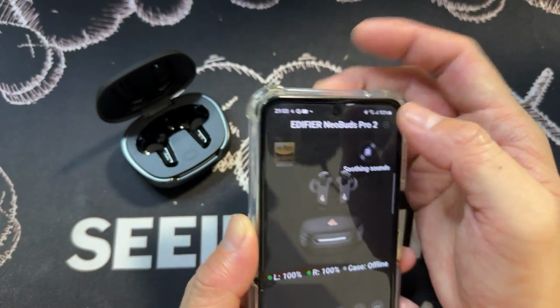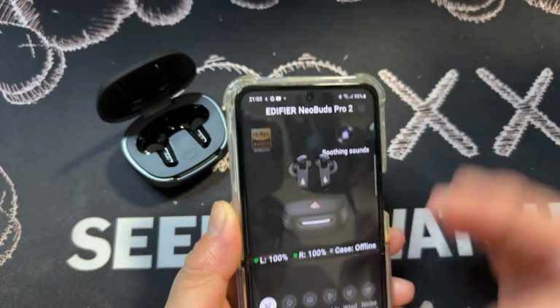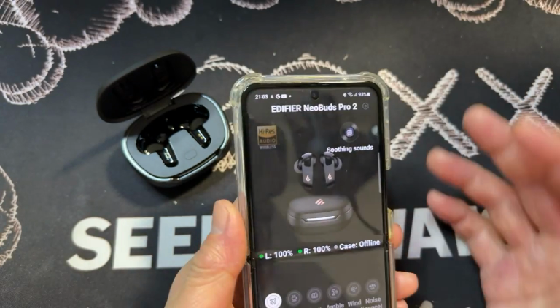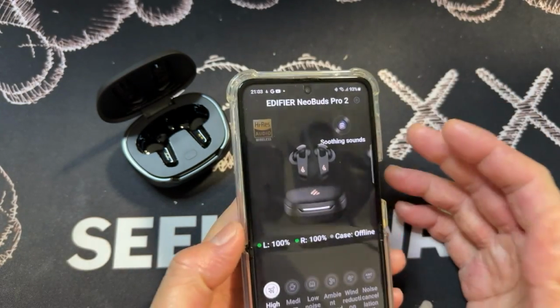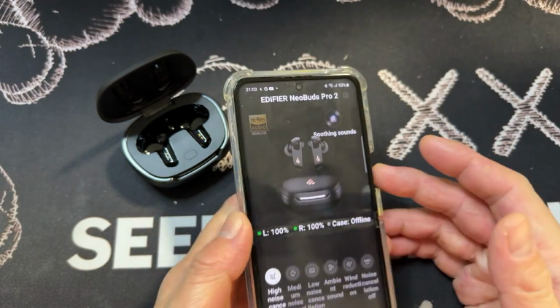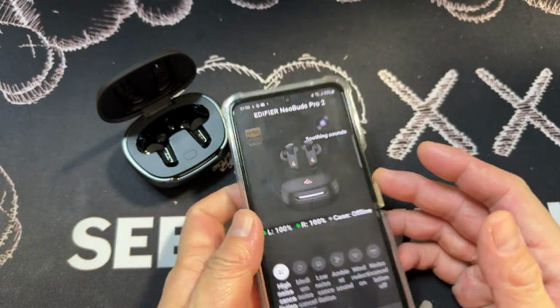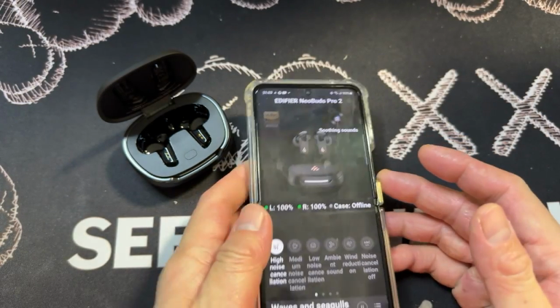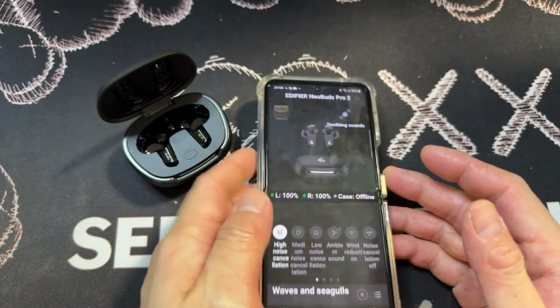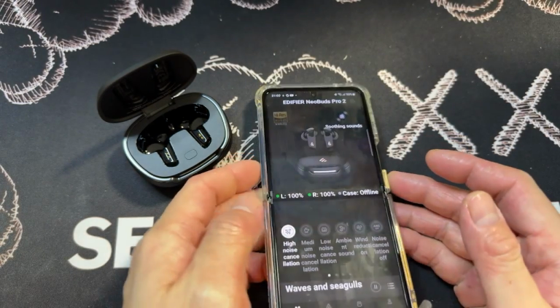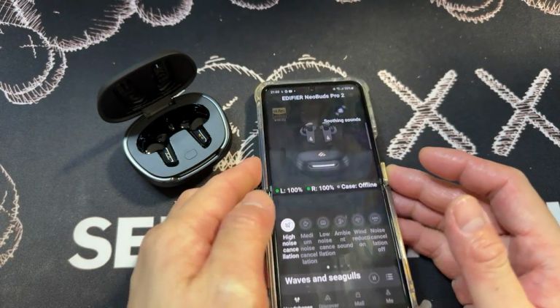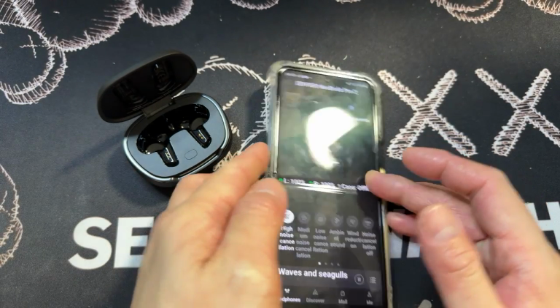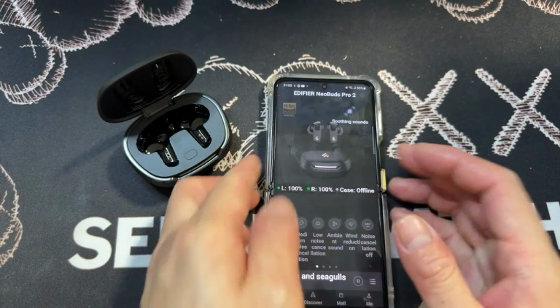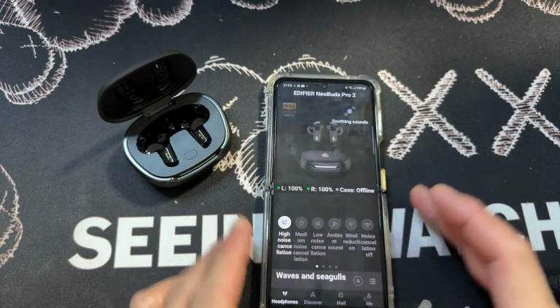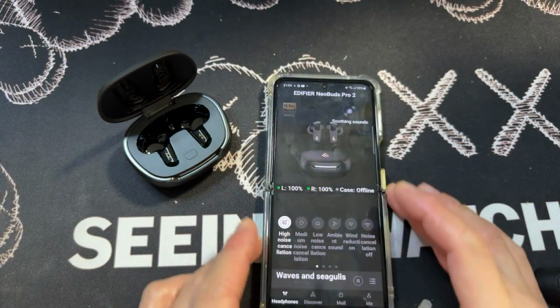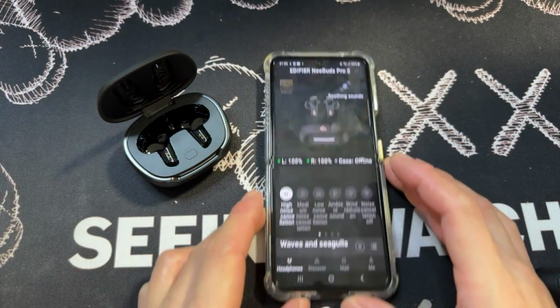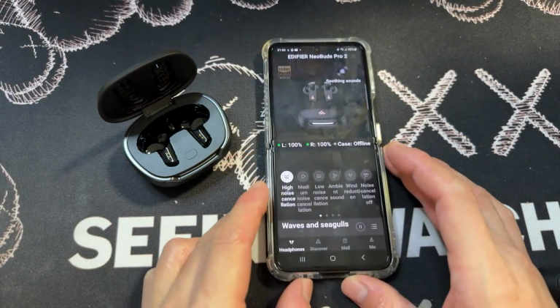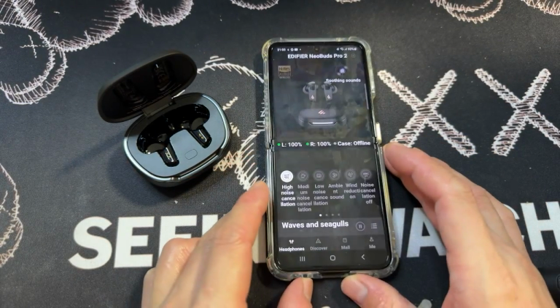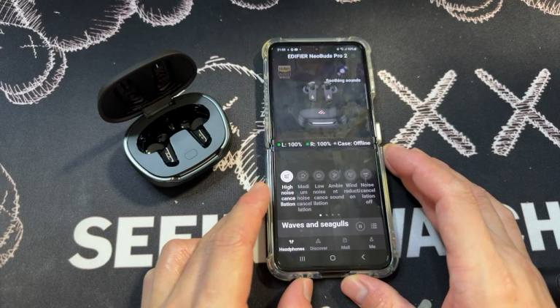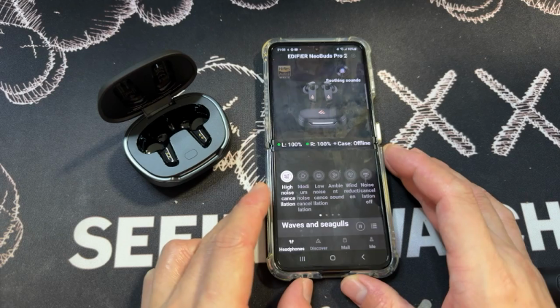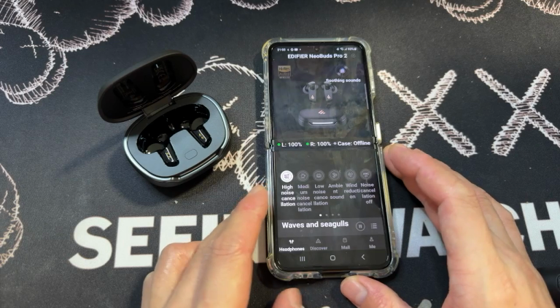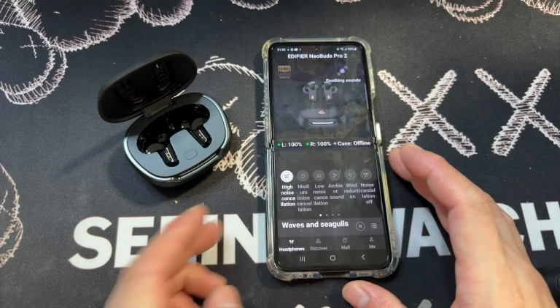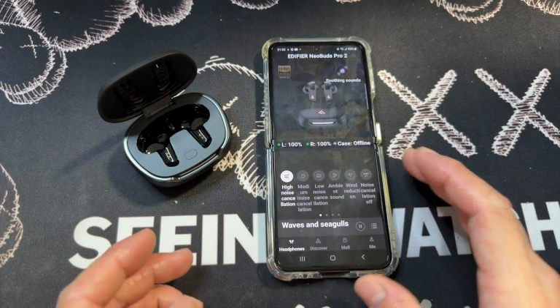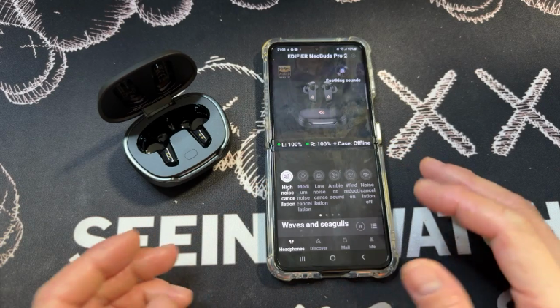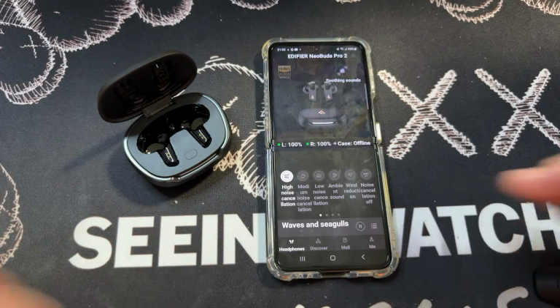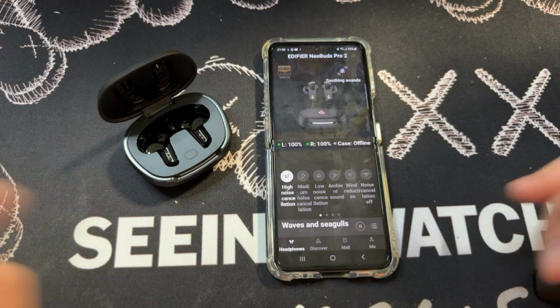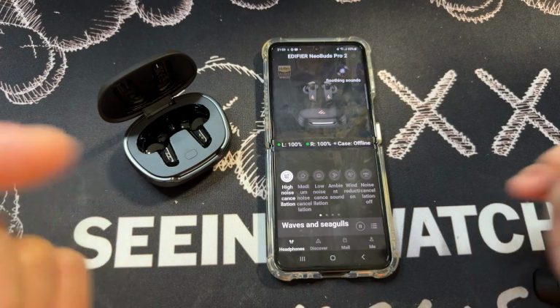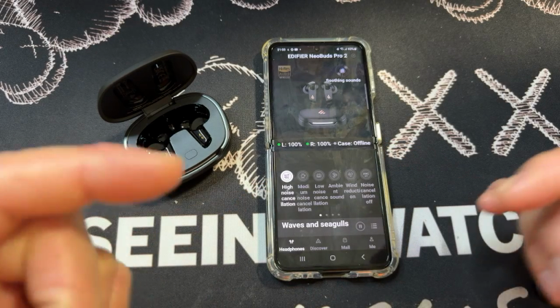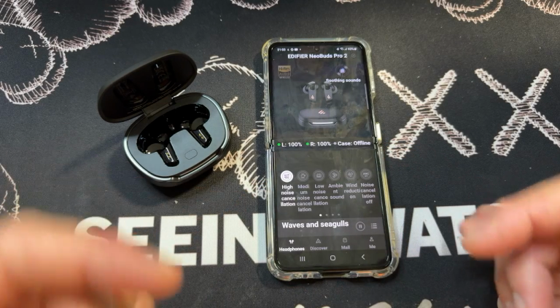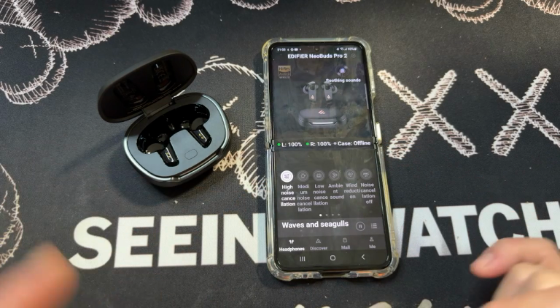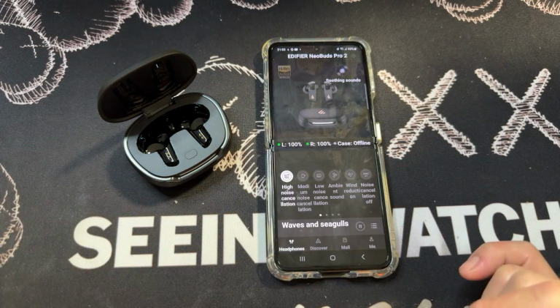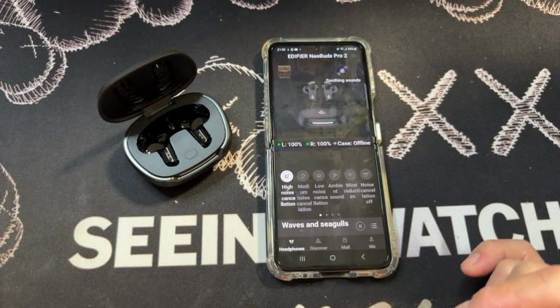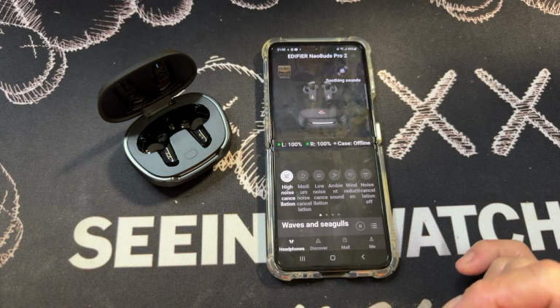So this has actually been the app itself — how to install it and explore its features. If you have any questions, feel free to drop them down in the comment section below.